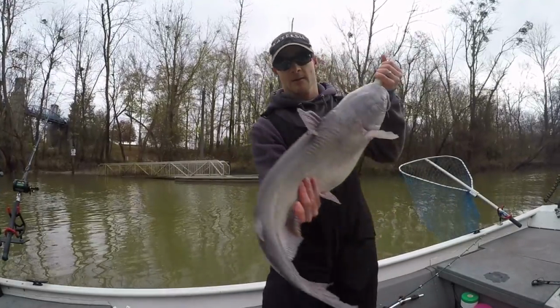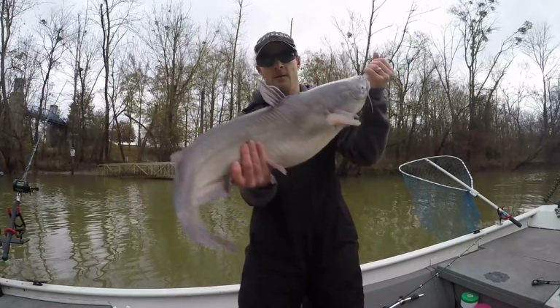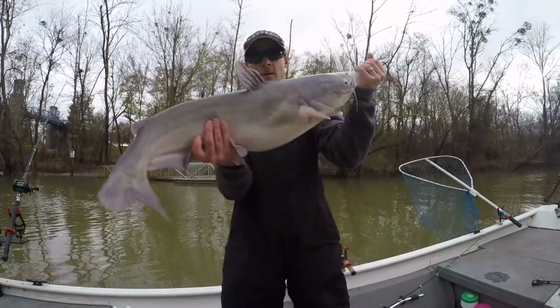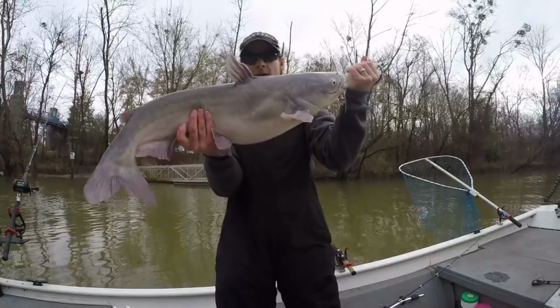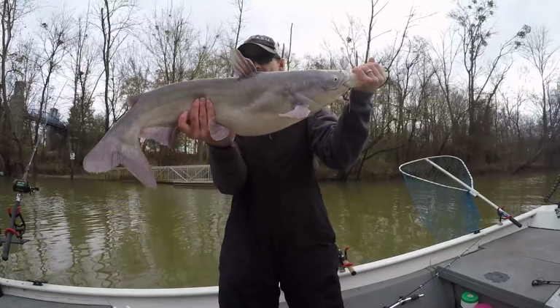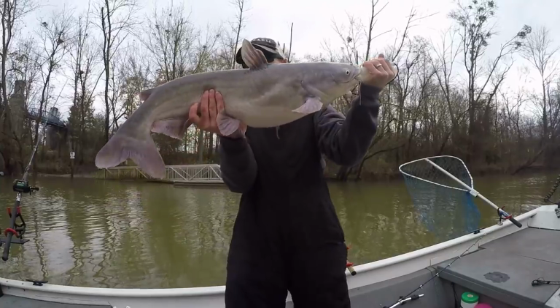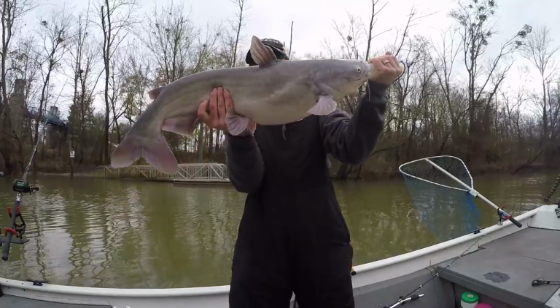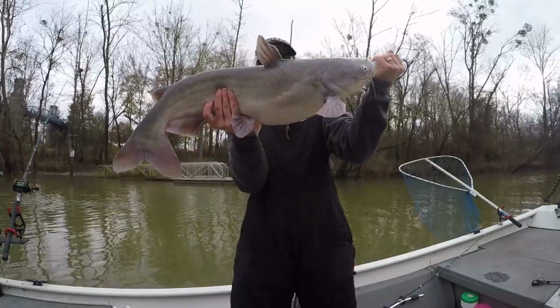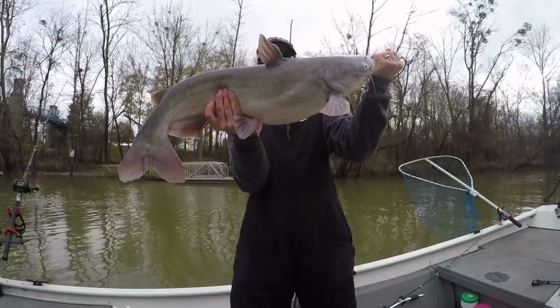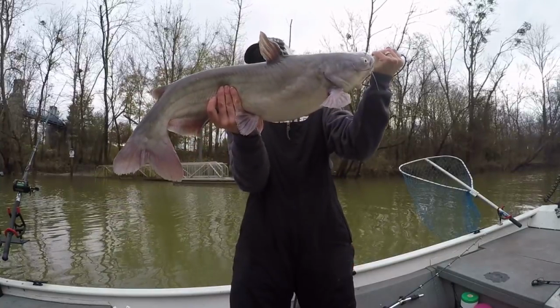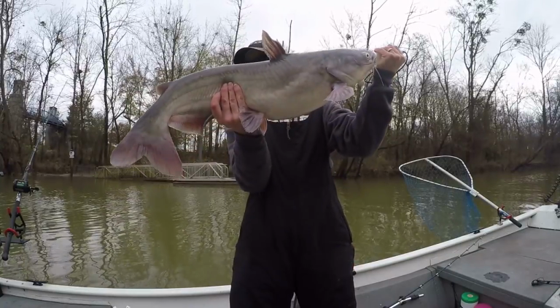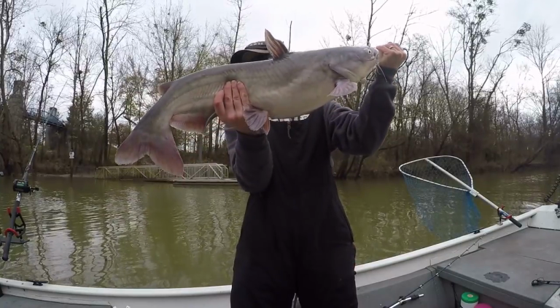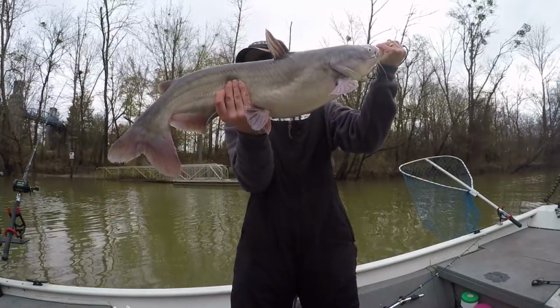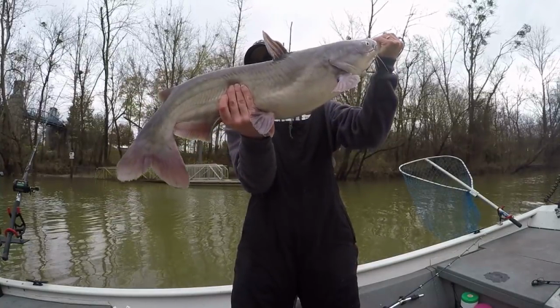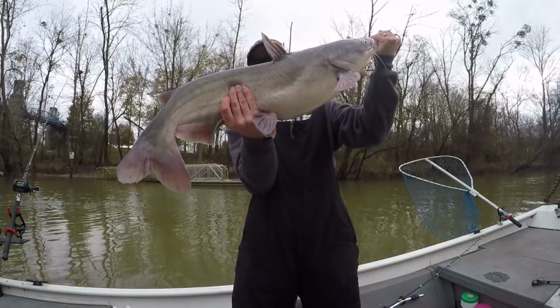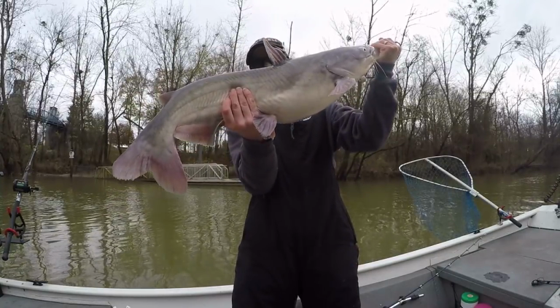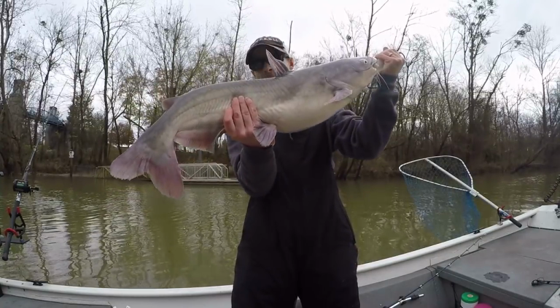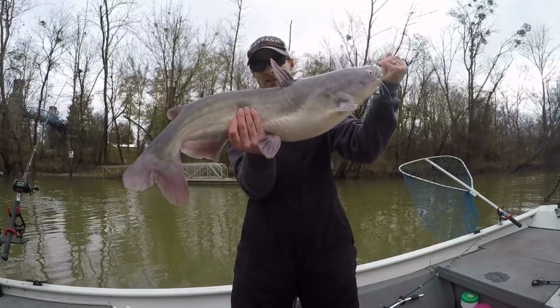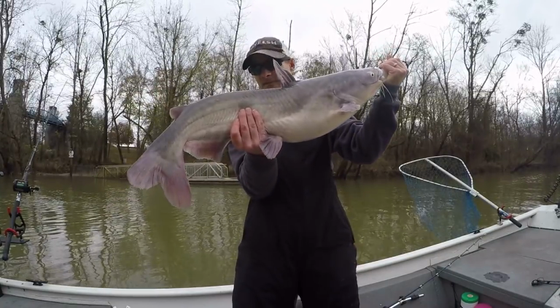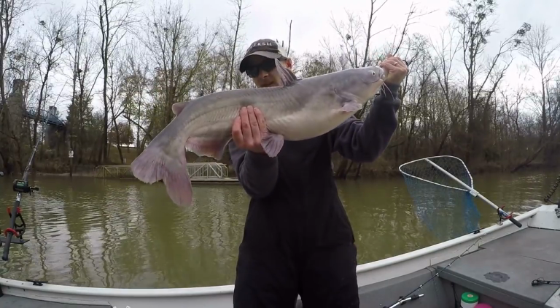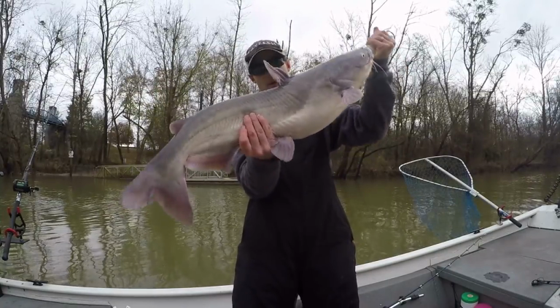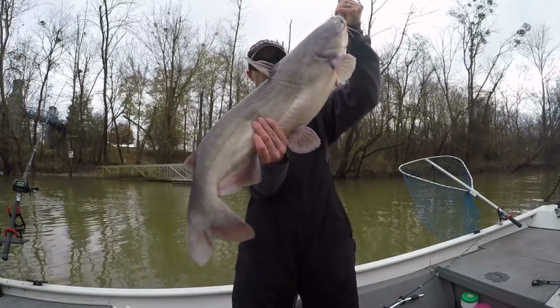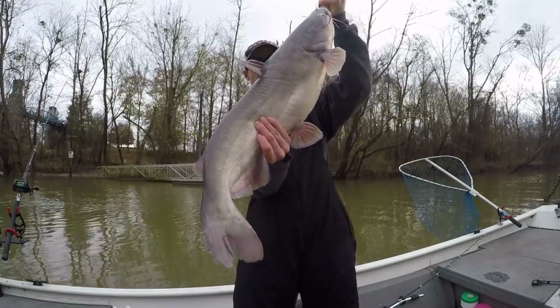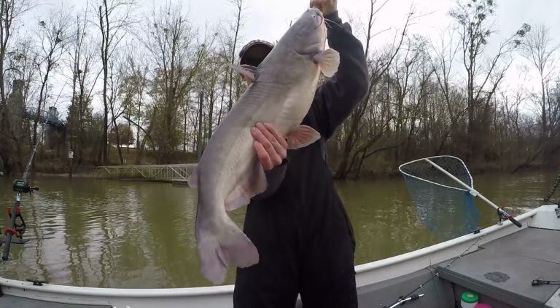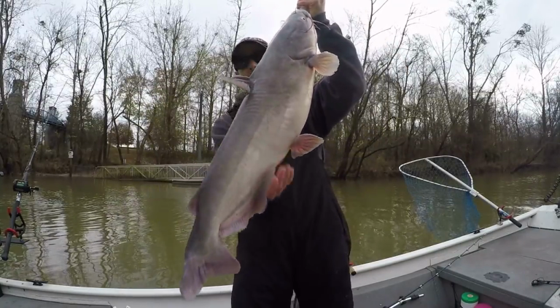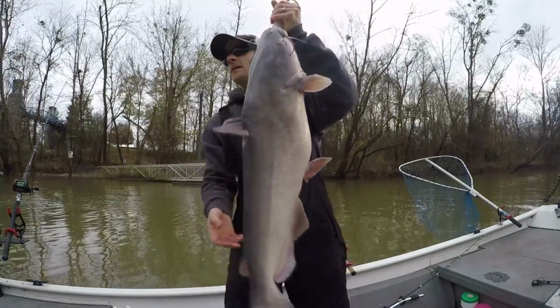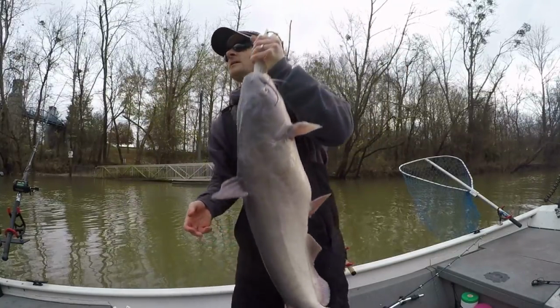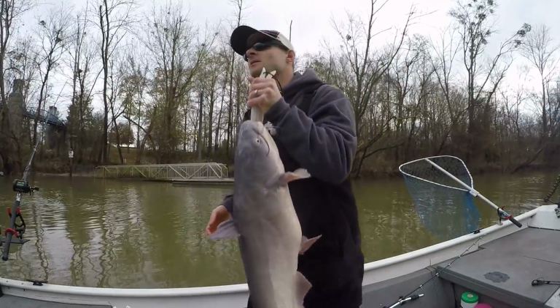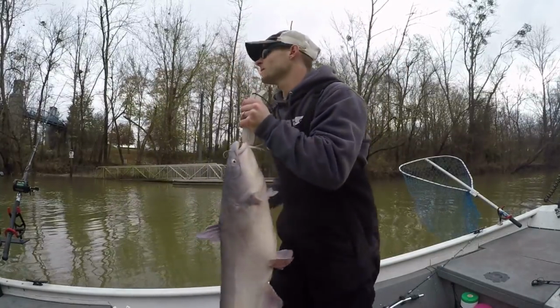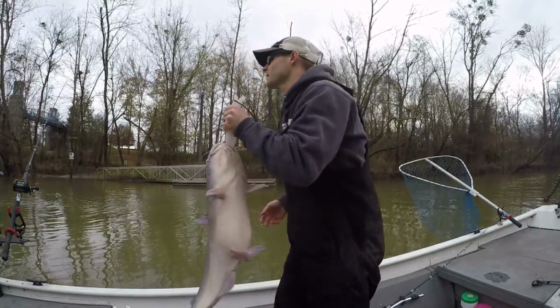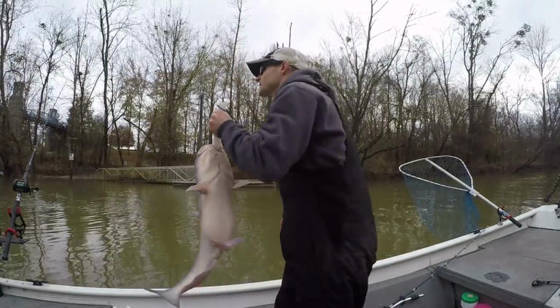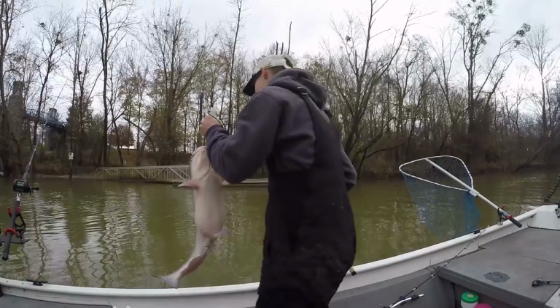Let's go ahead and release them all right. Here's the first one — I don't know, probably seven, eight pounds. Let's go ahead and release them.